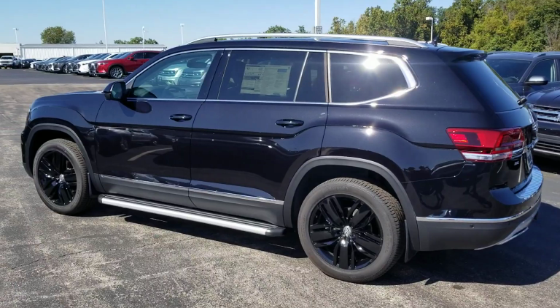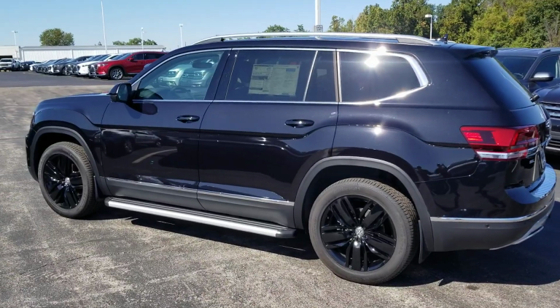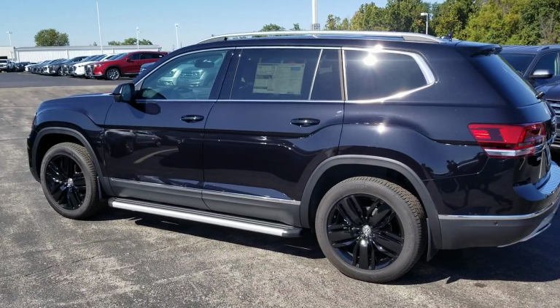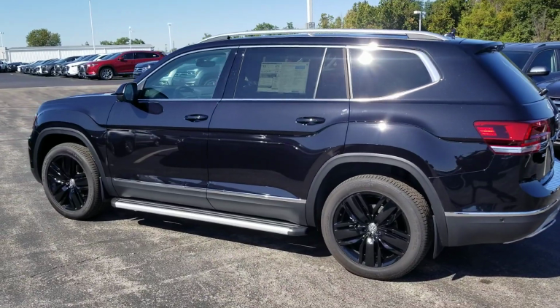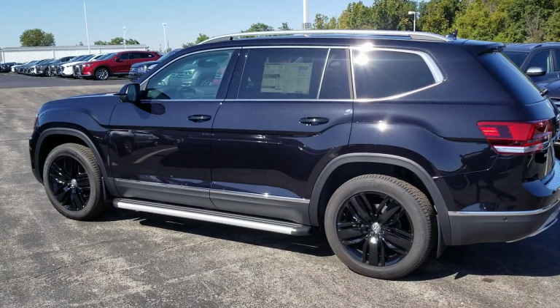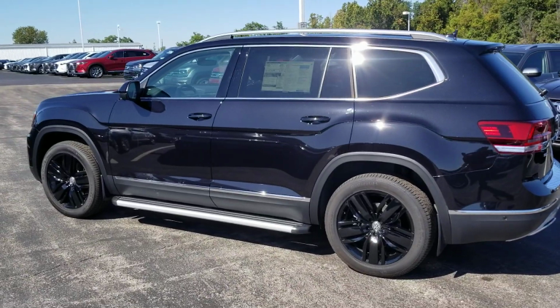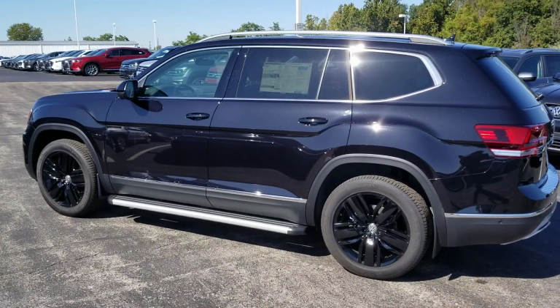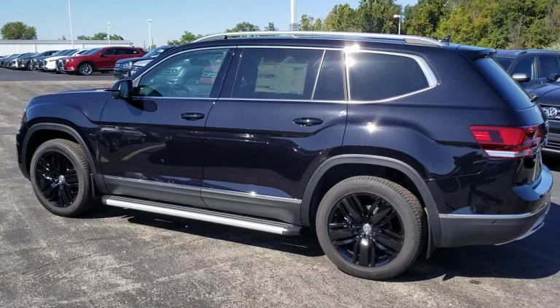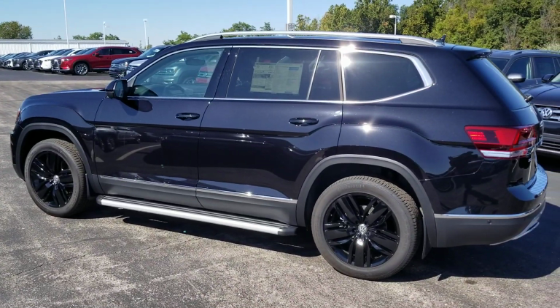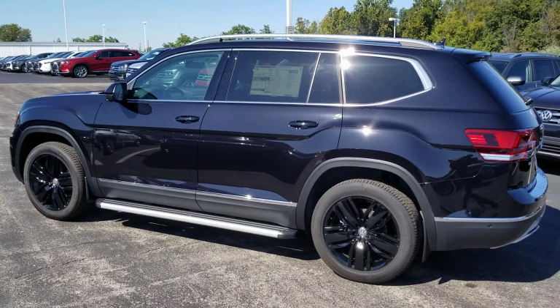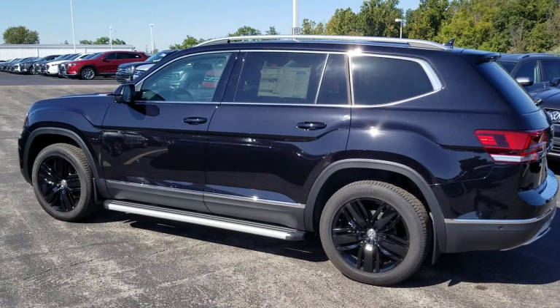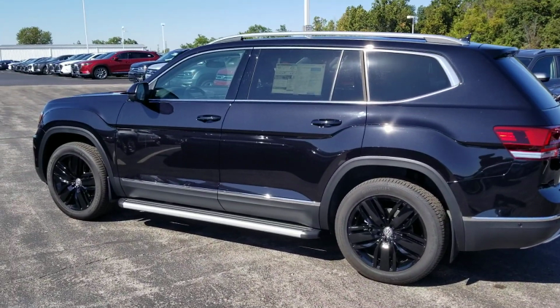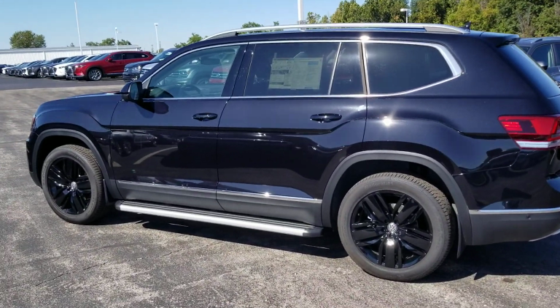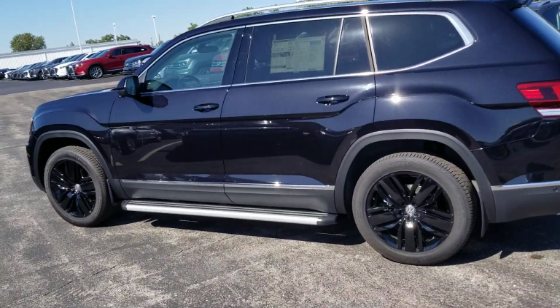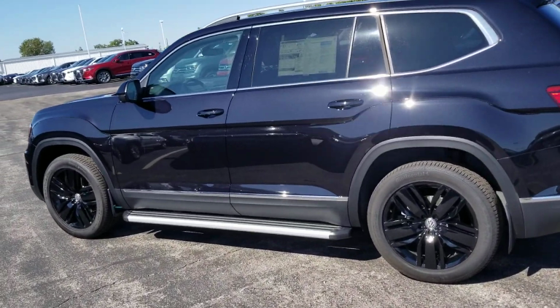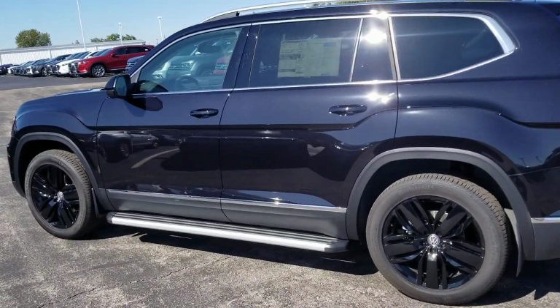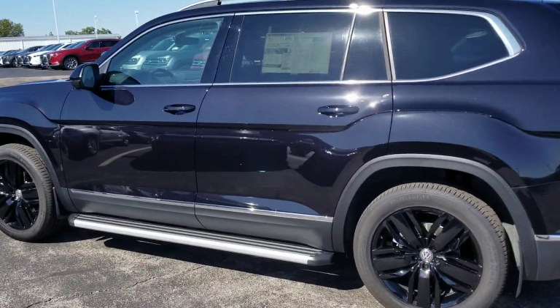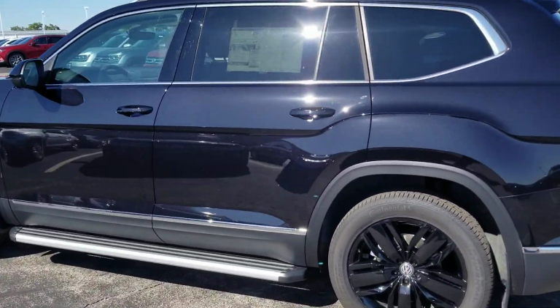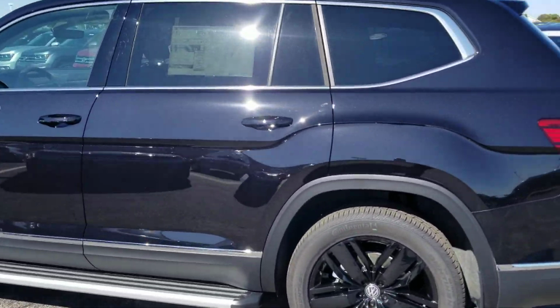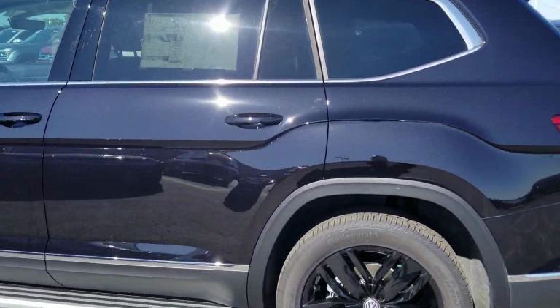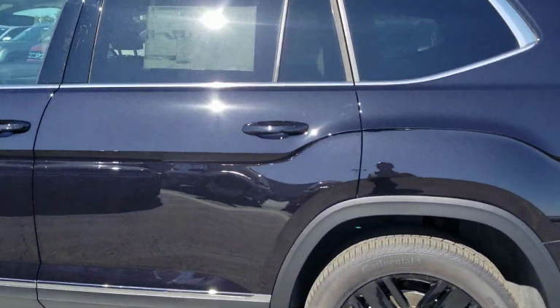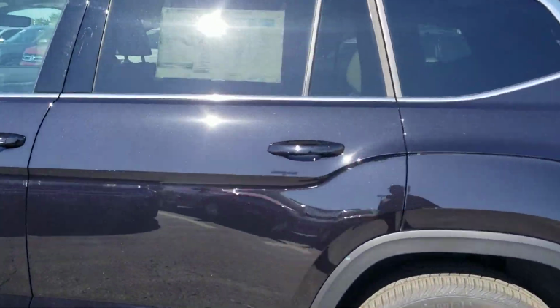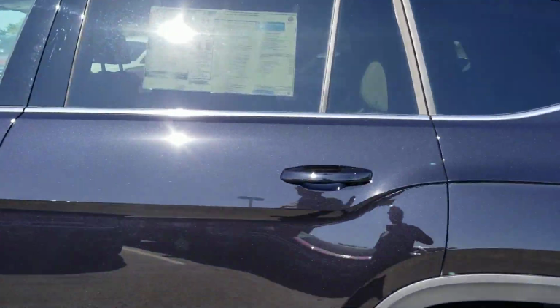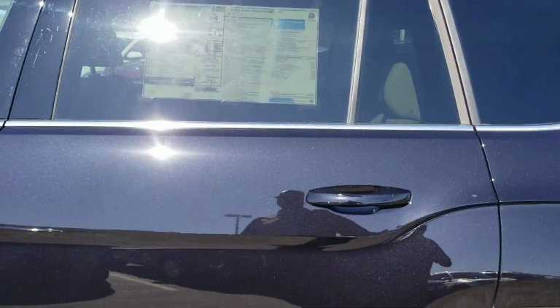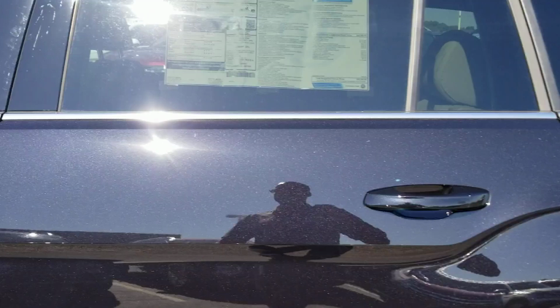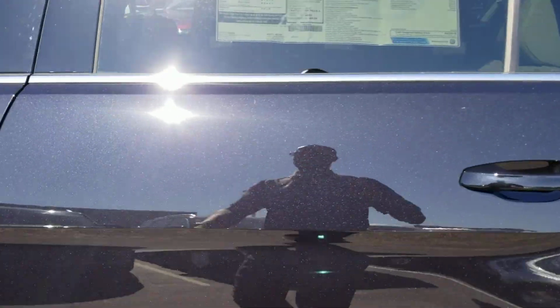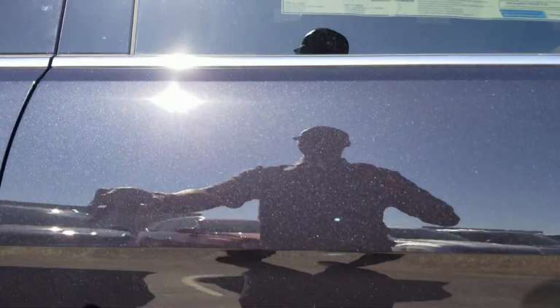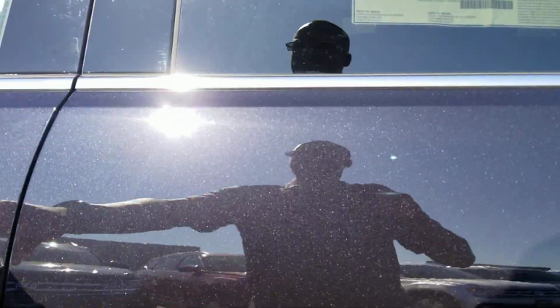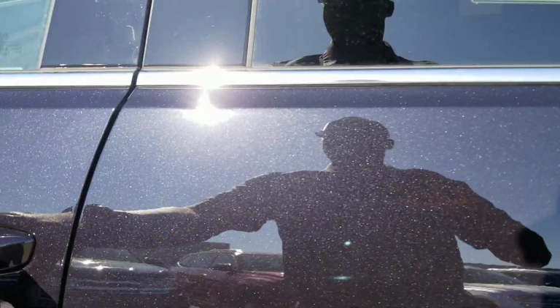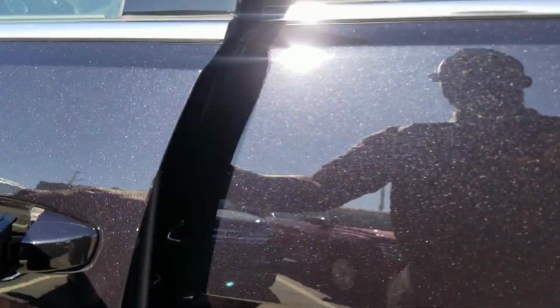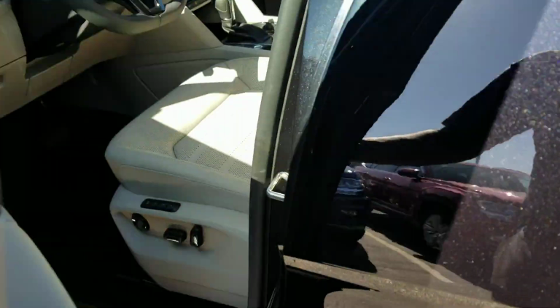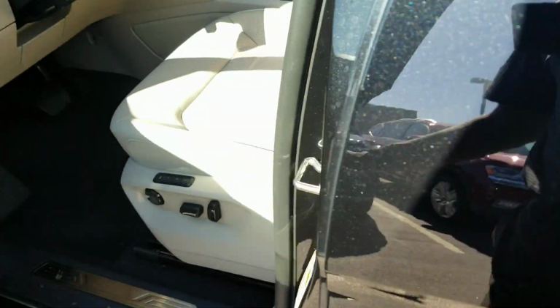Take a look at the side steps there. This does have keyless entry and push button start. Let's take a look inside.